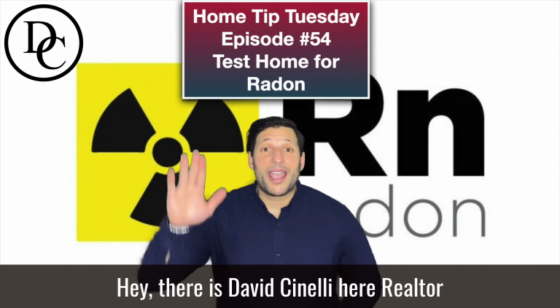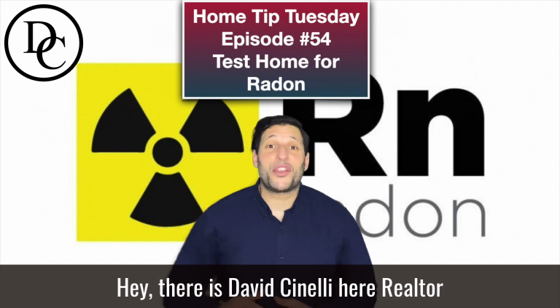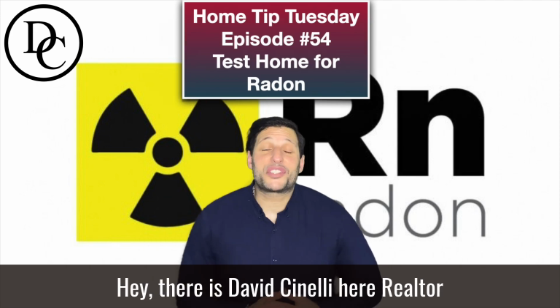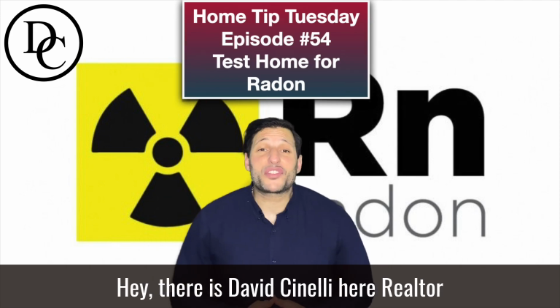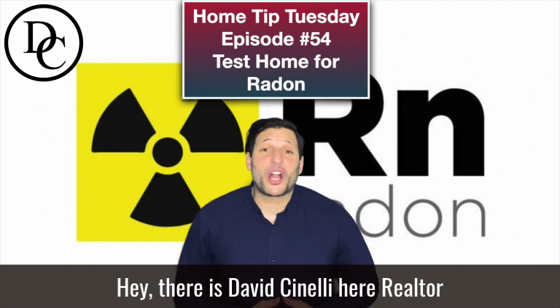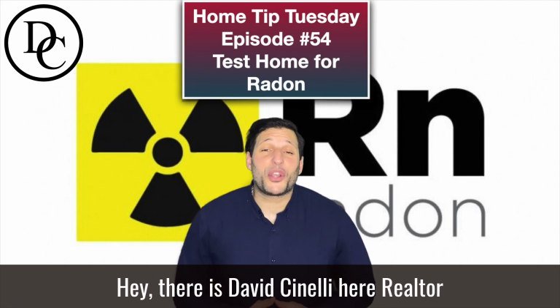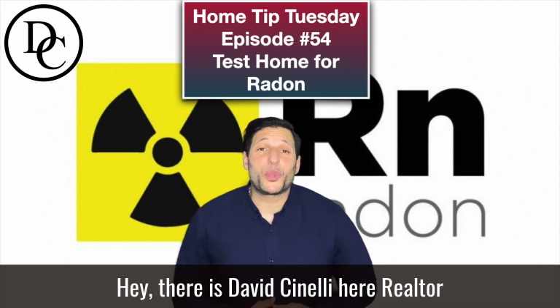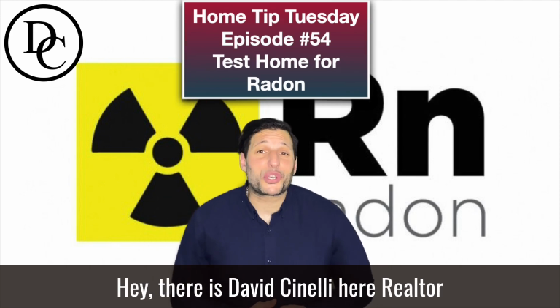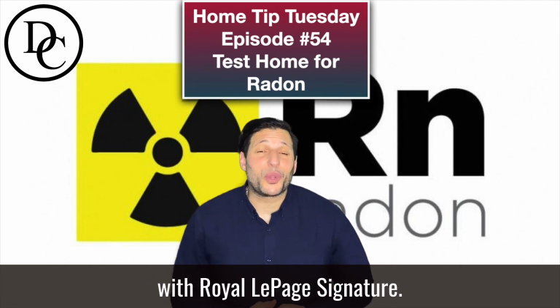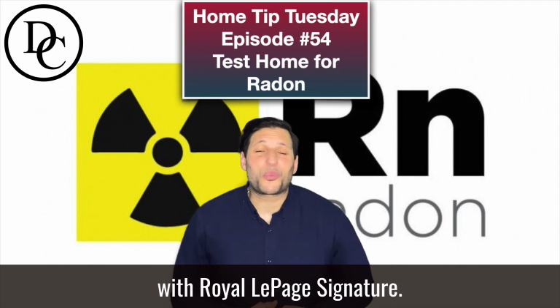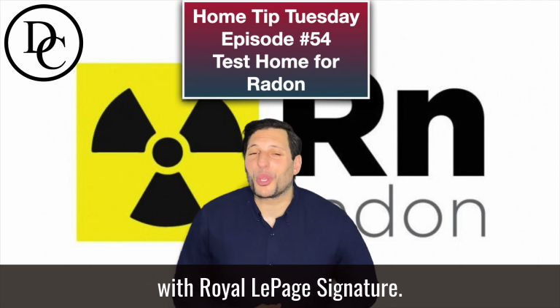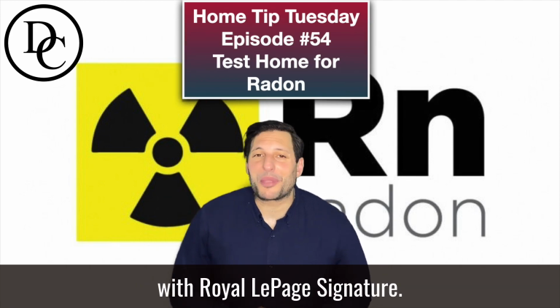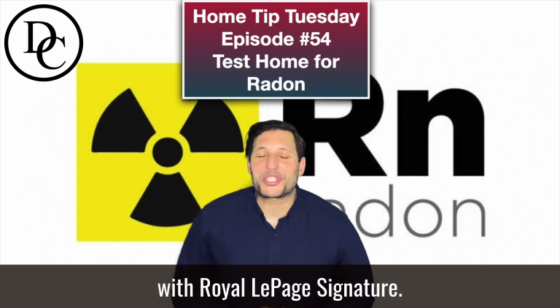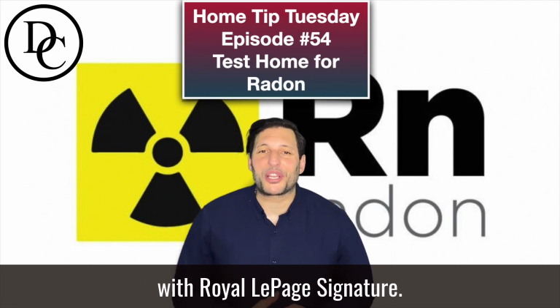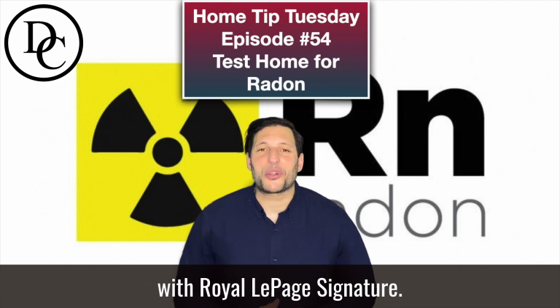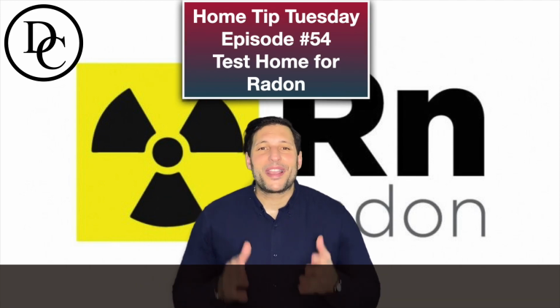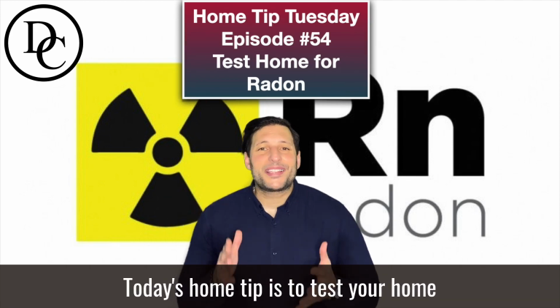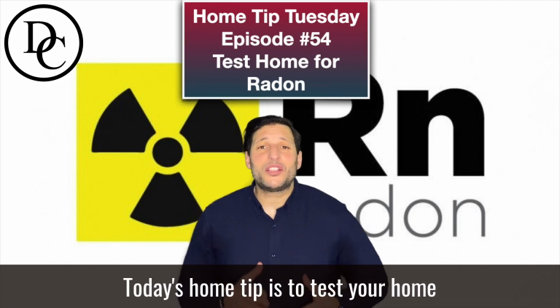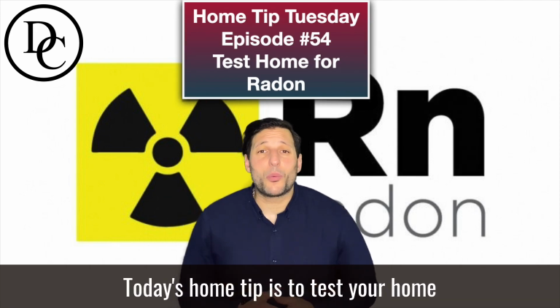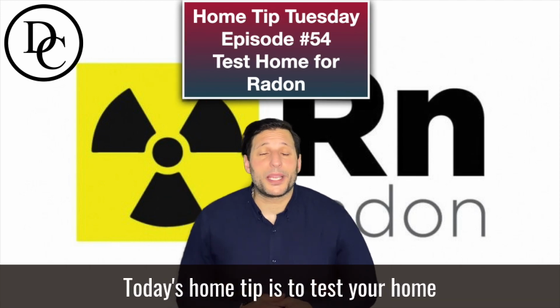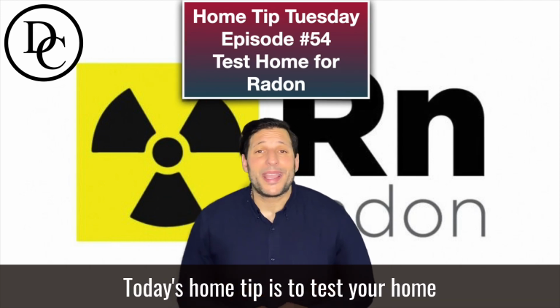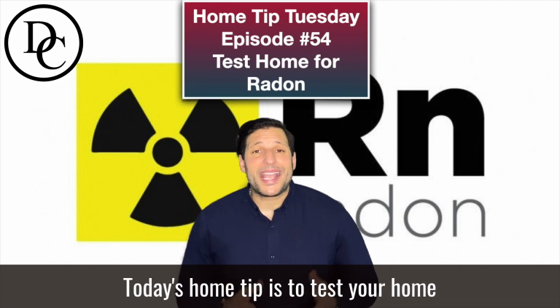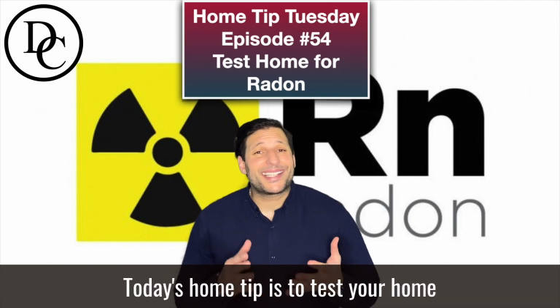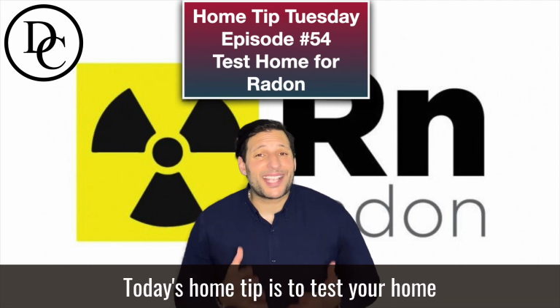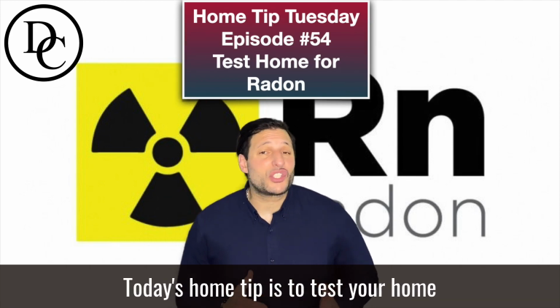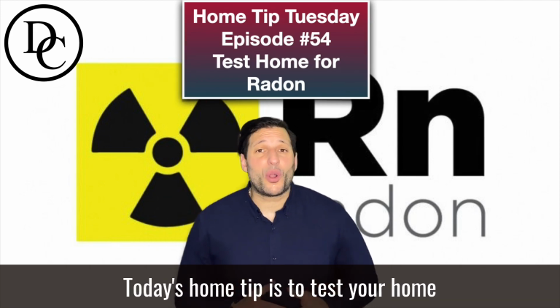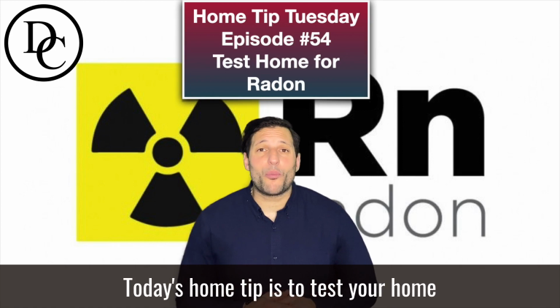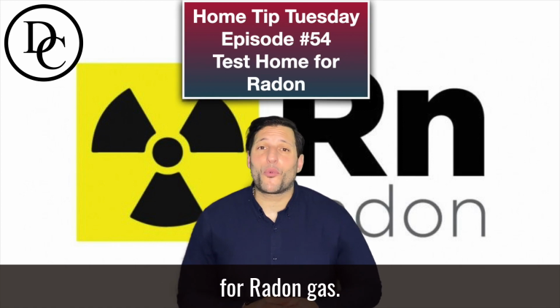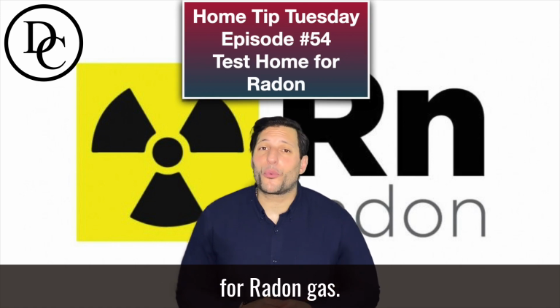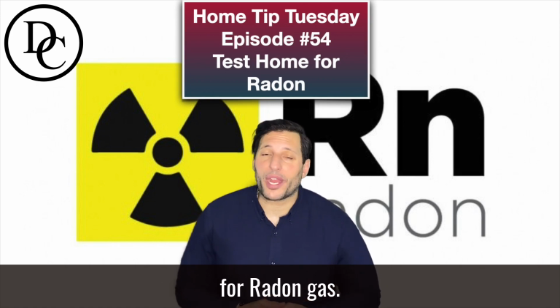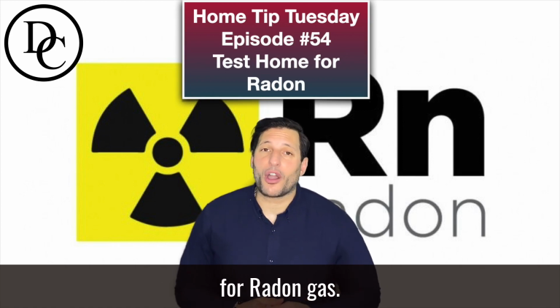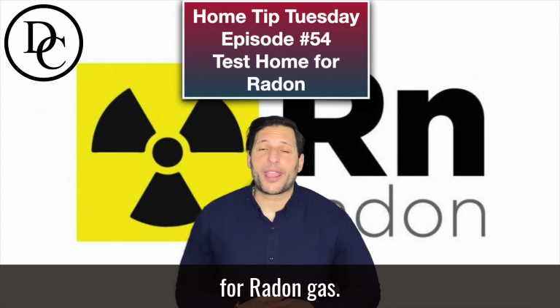Hey there, it's David Cianella here, a realtor with Royal LePage Signature. Today's home tip is to test your home for radon gas.